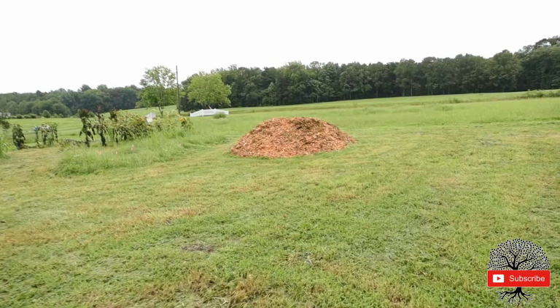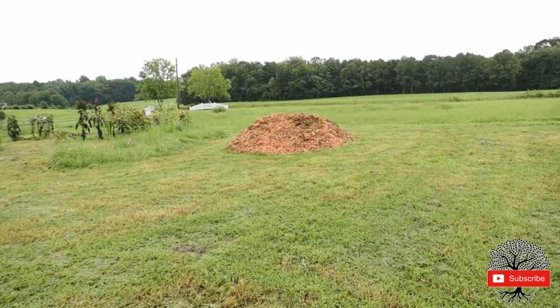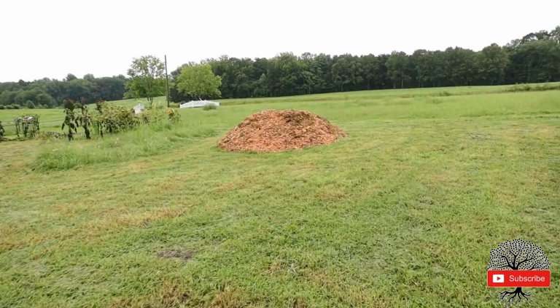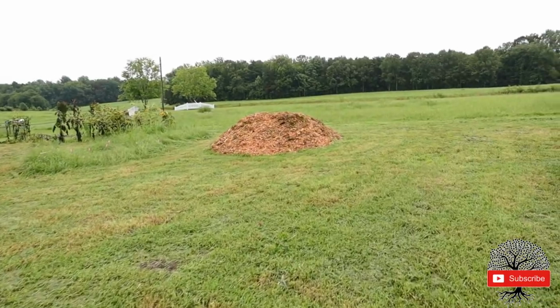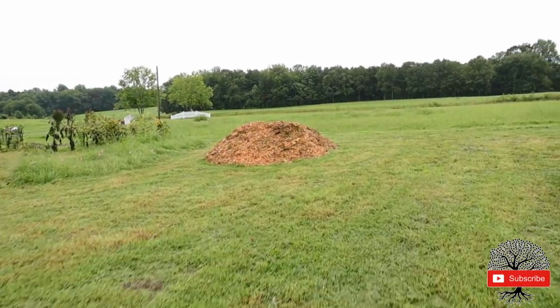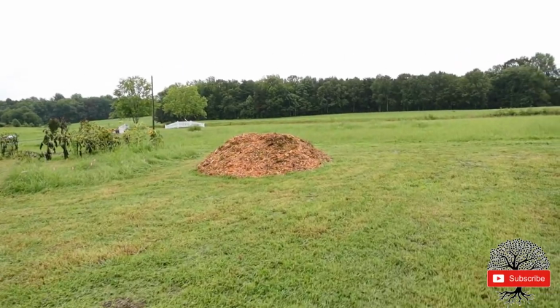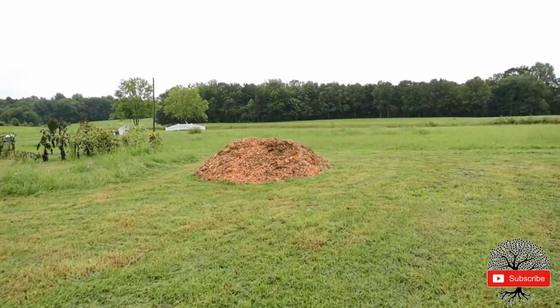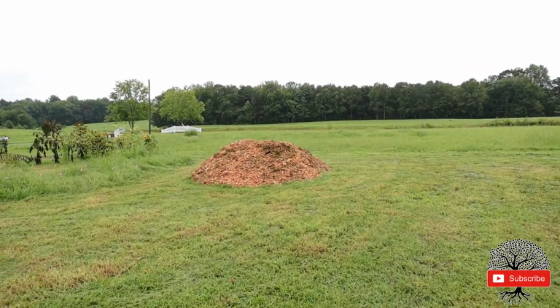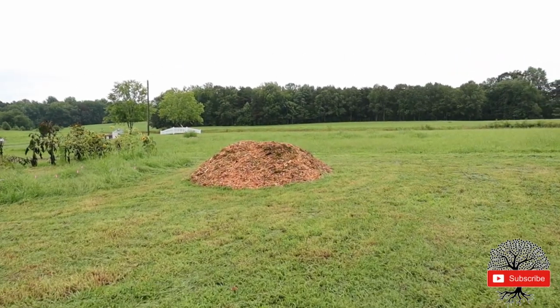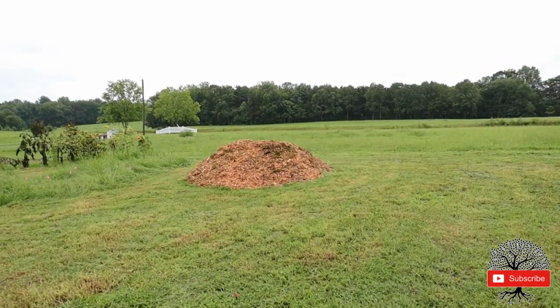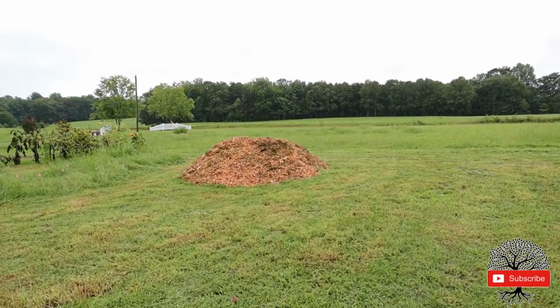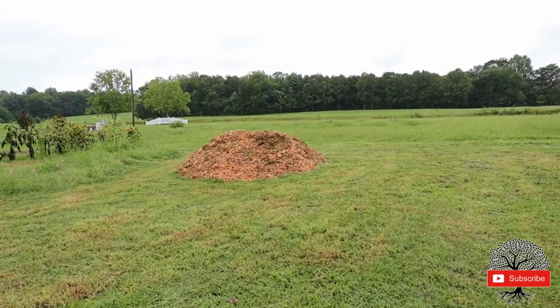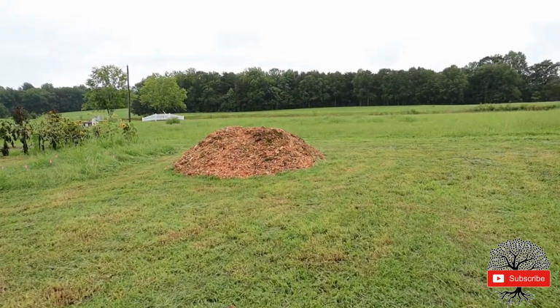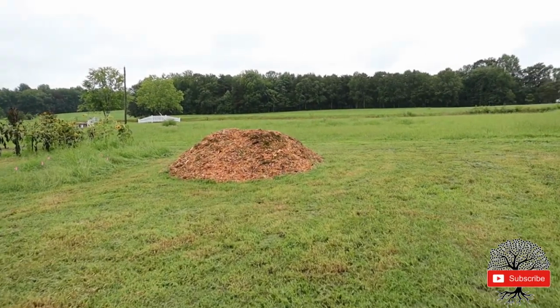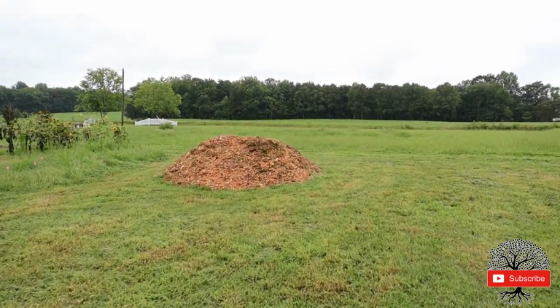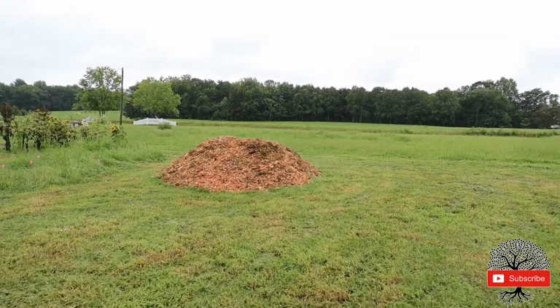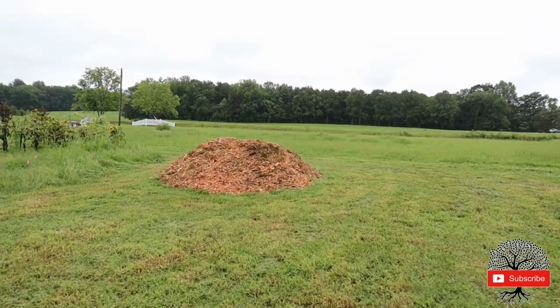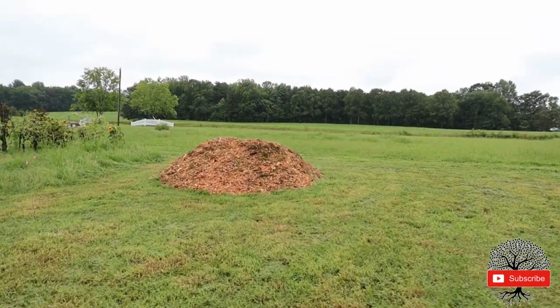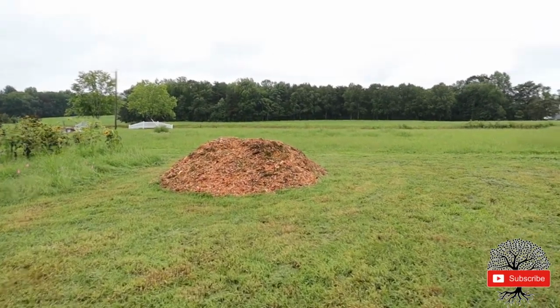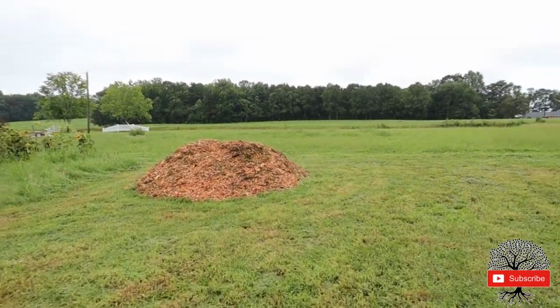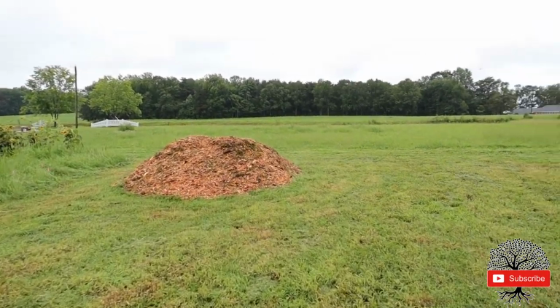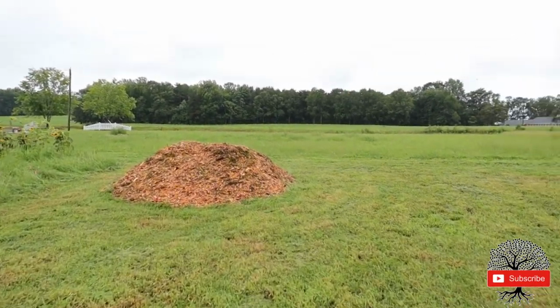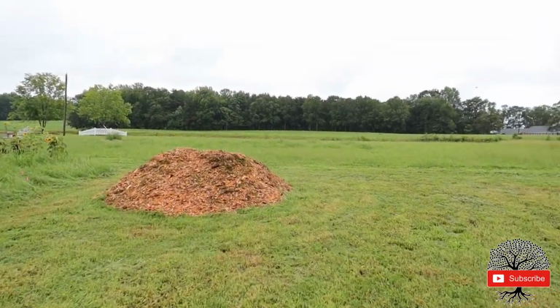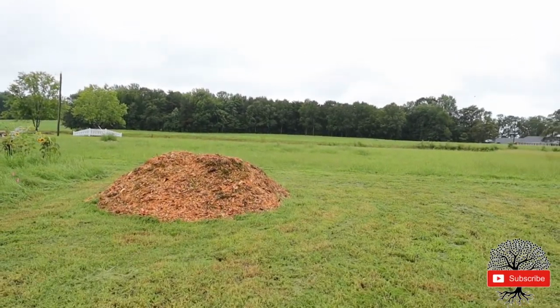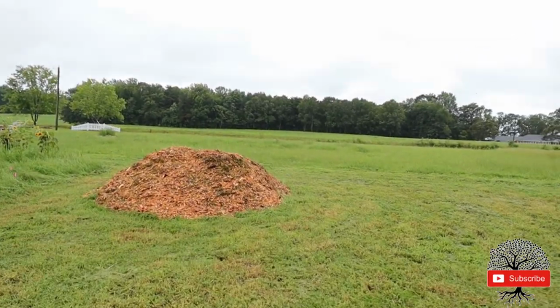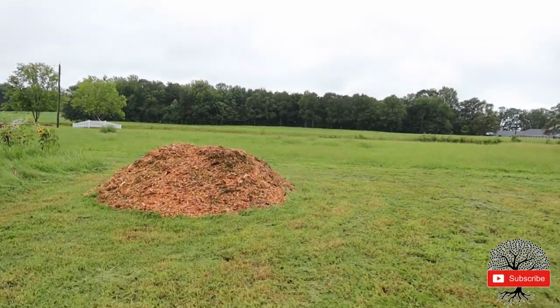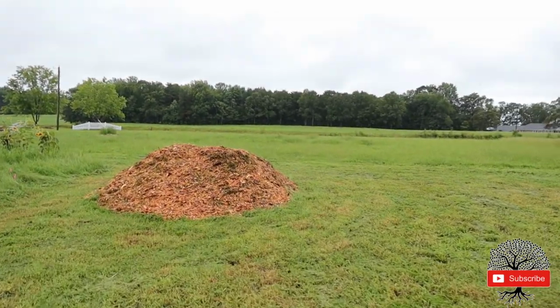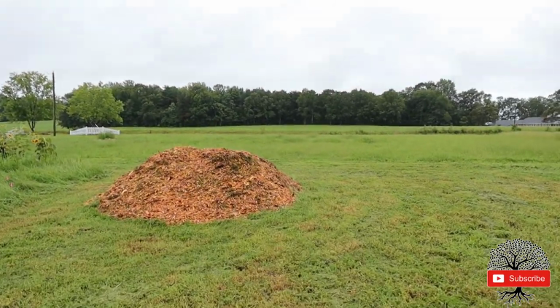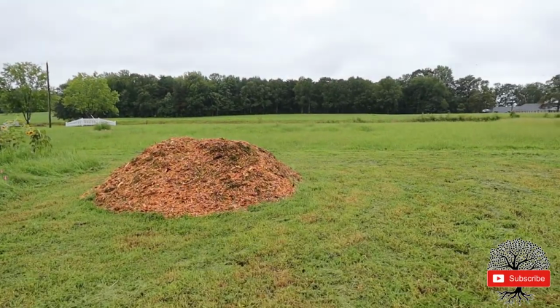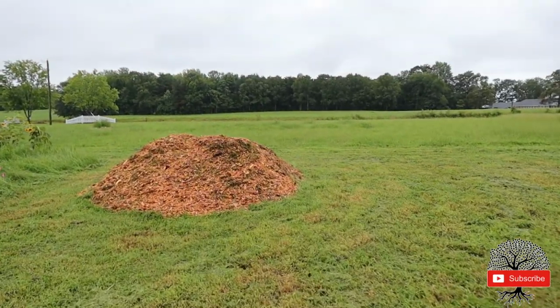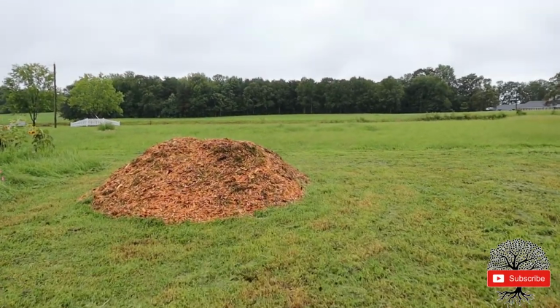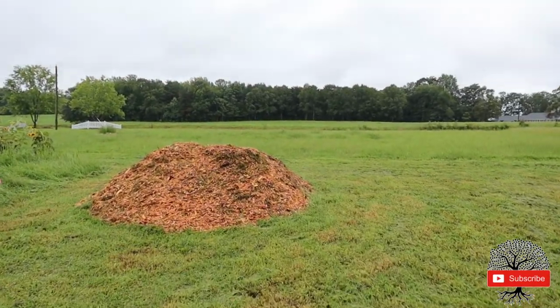Look at that. We got a chip drop — our very first one in two years.